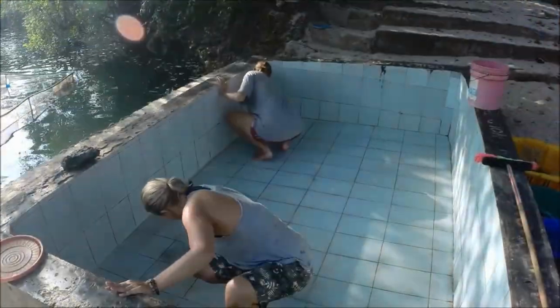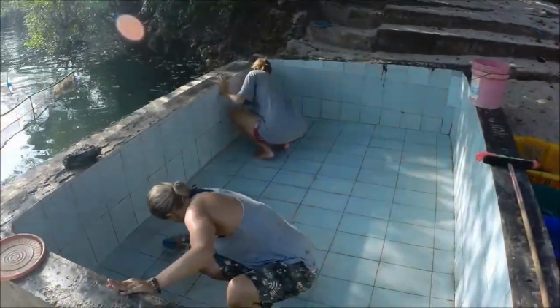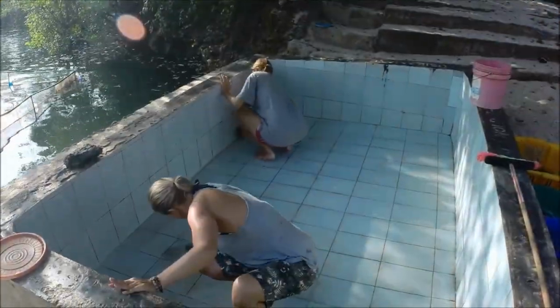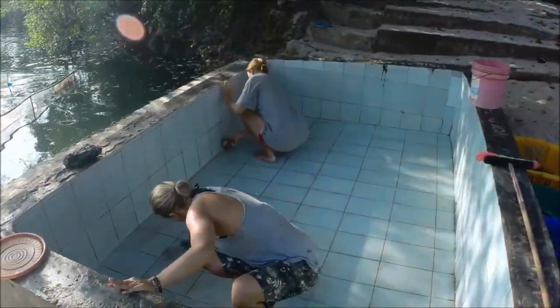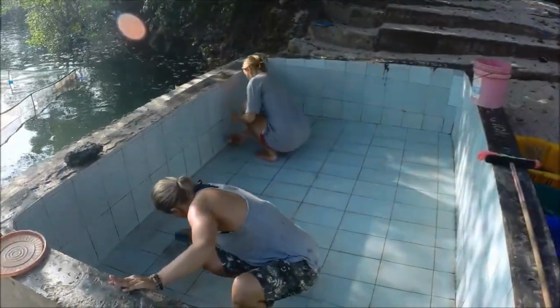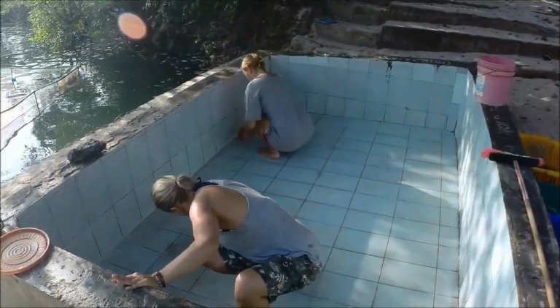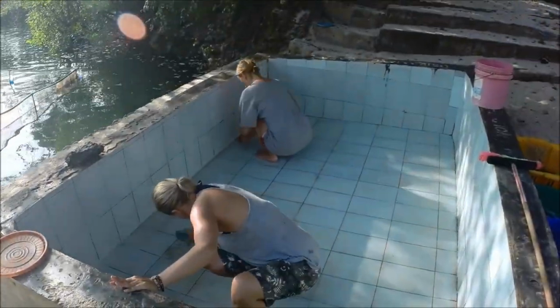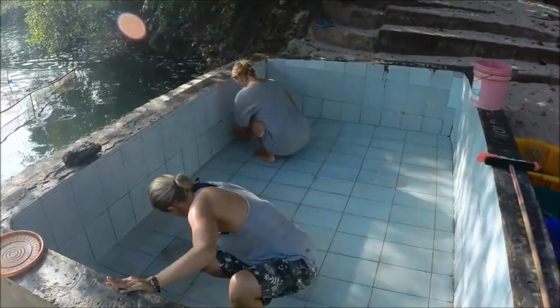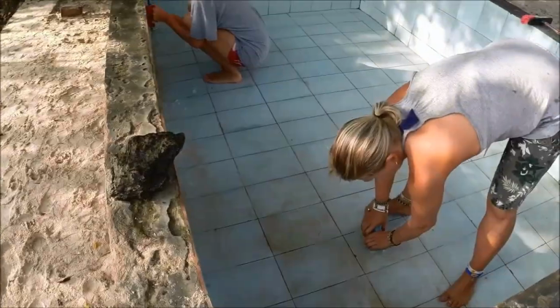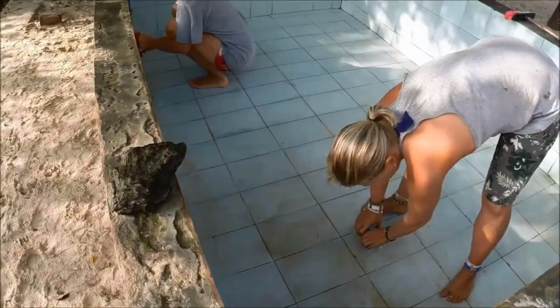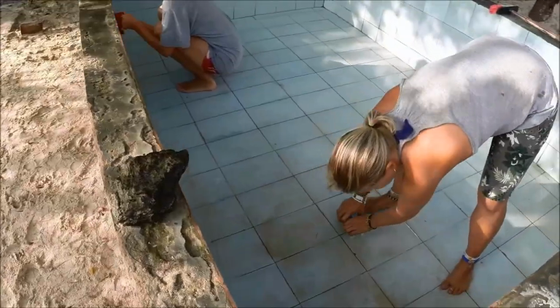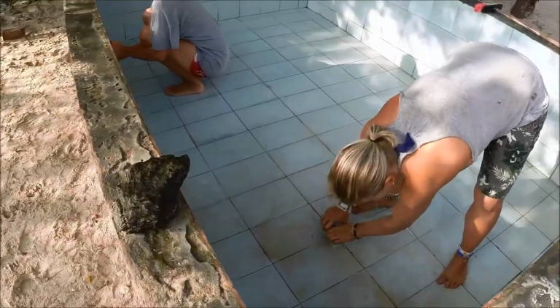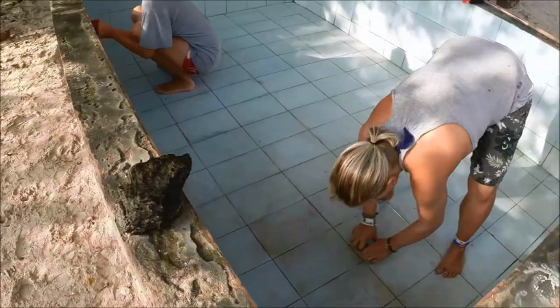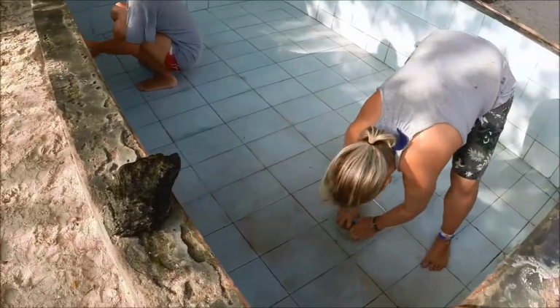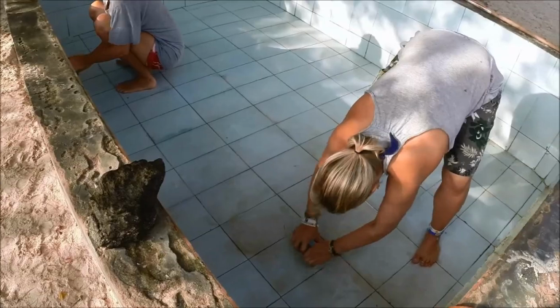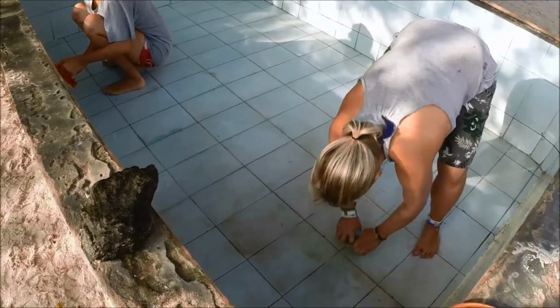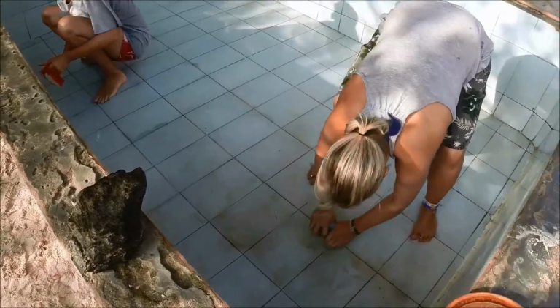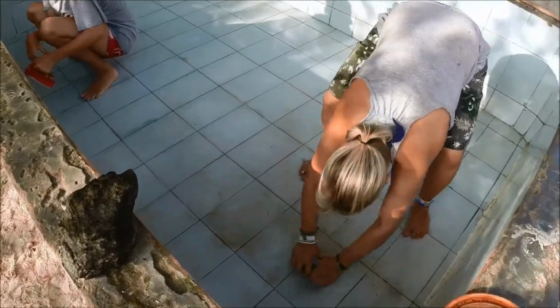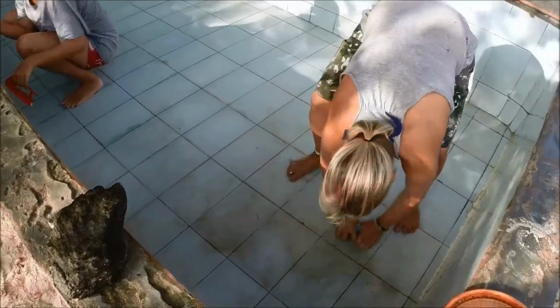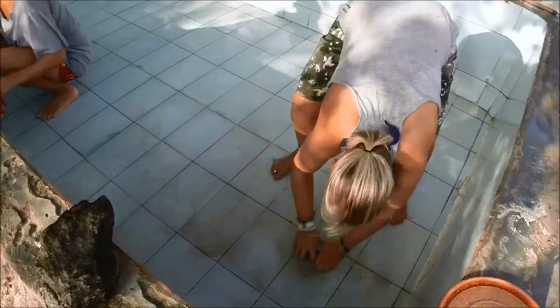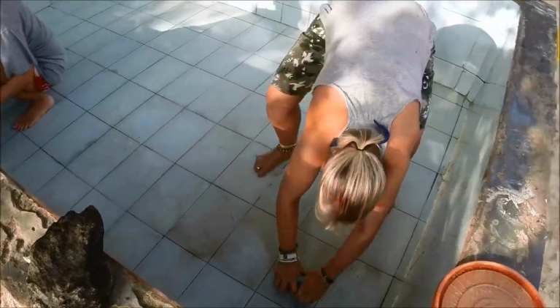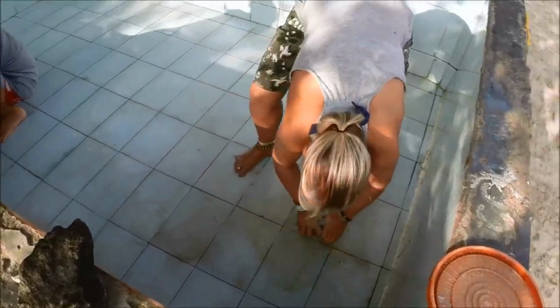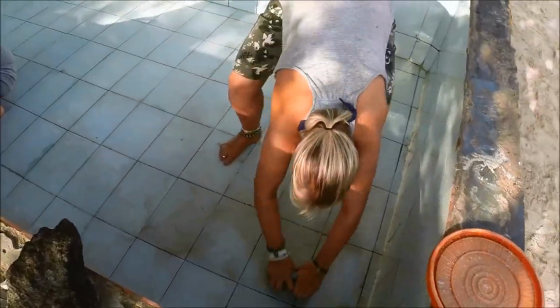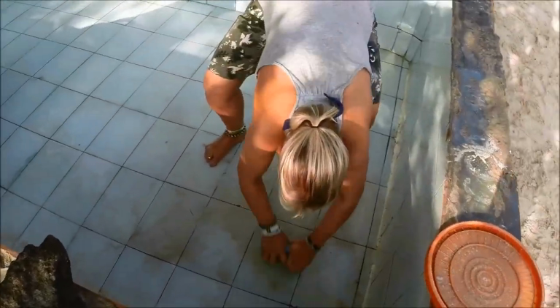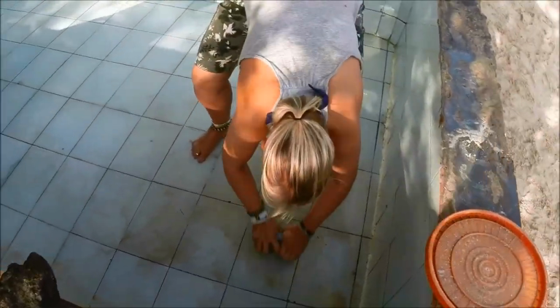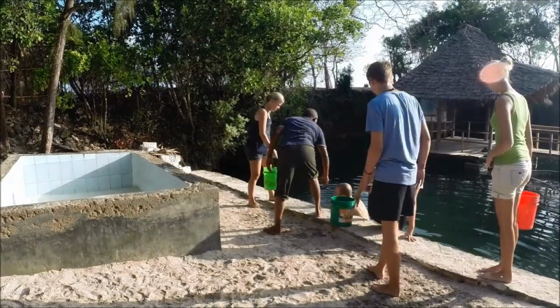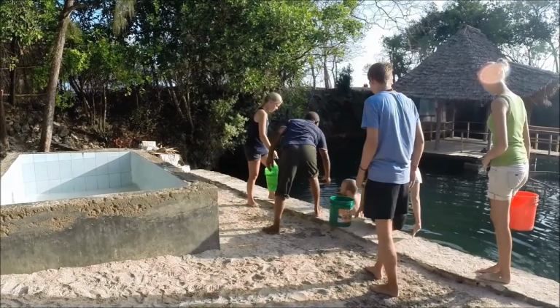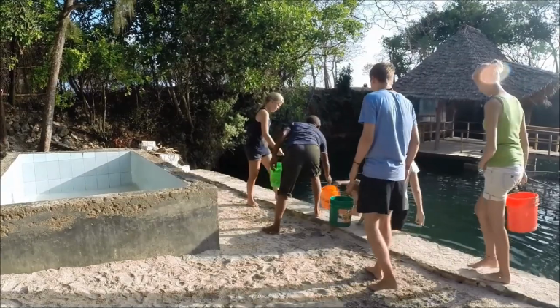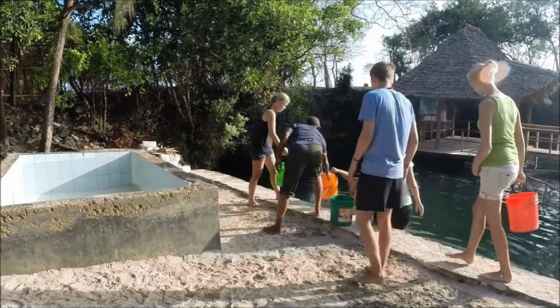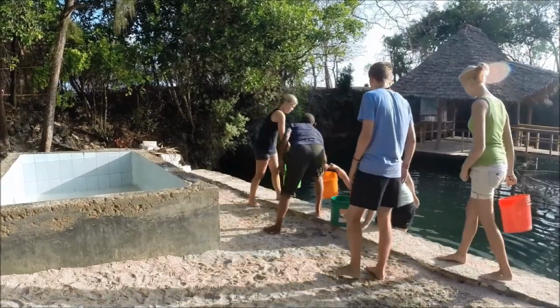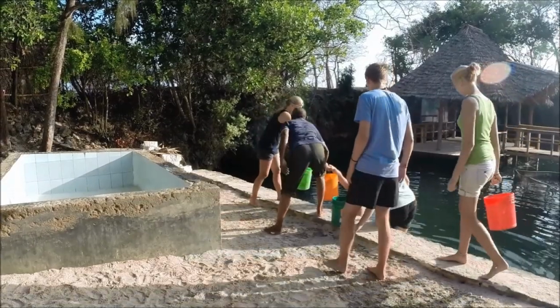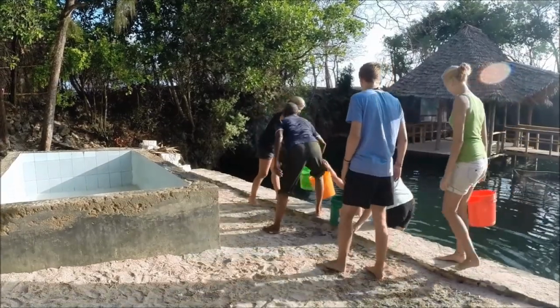Nach dem Mittagessen wurden die Schildkröten schon gefüttert, und man wechselt nochmals das Wasser und verarztet die verletzten Schildkröten.